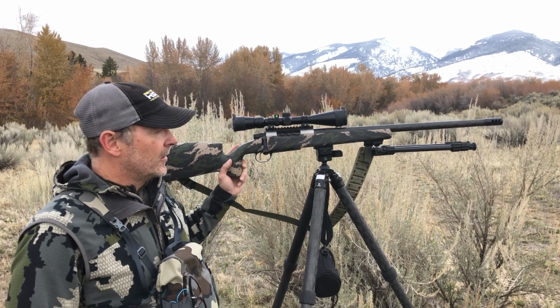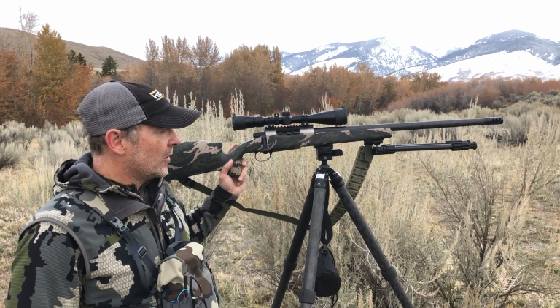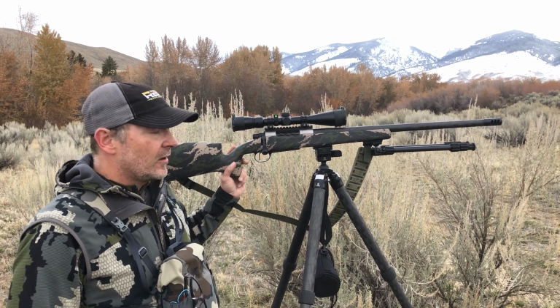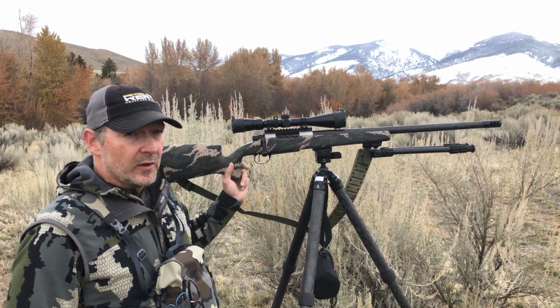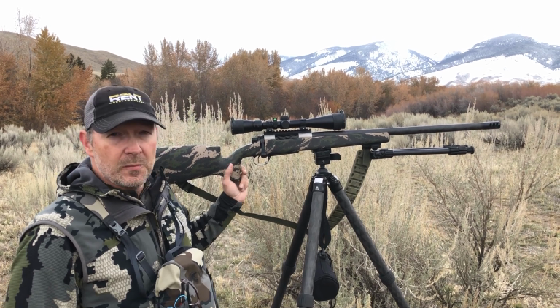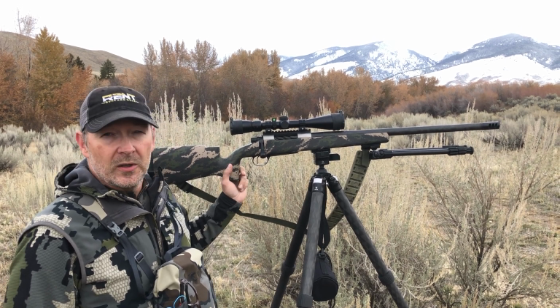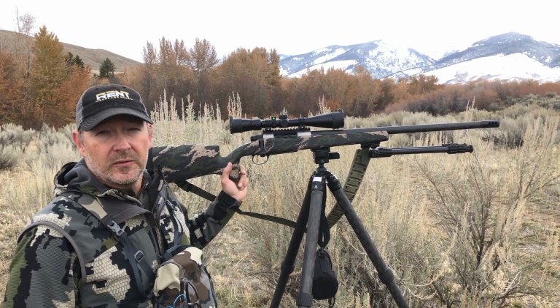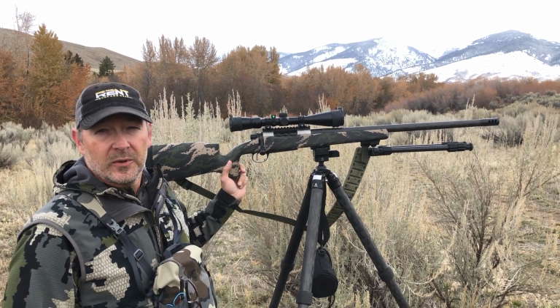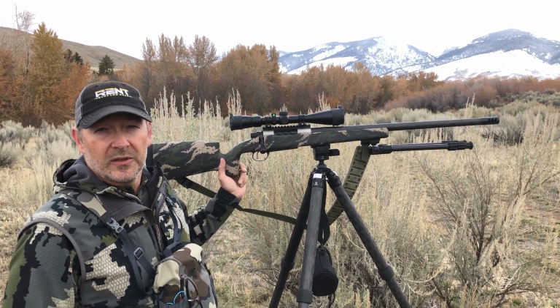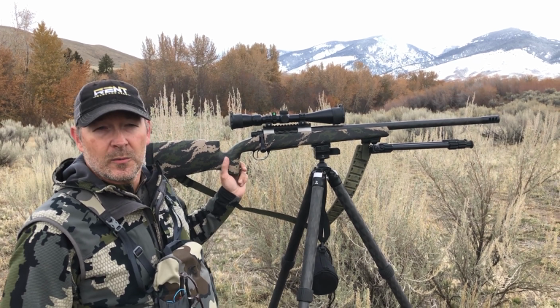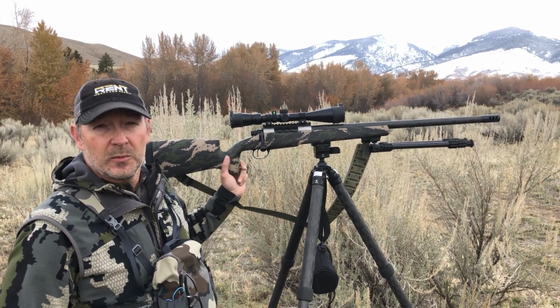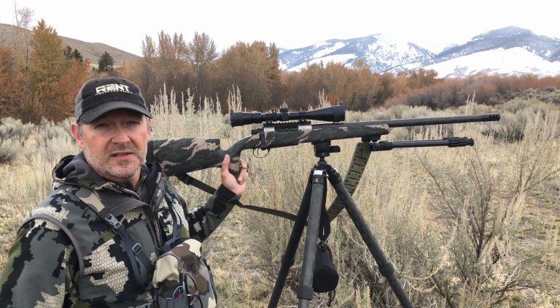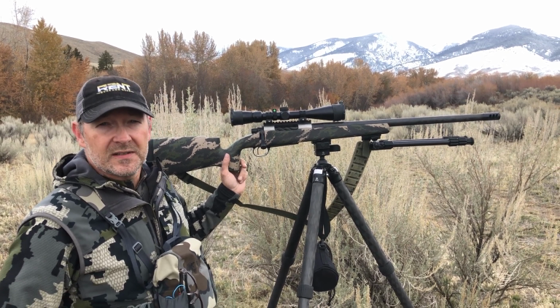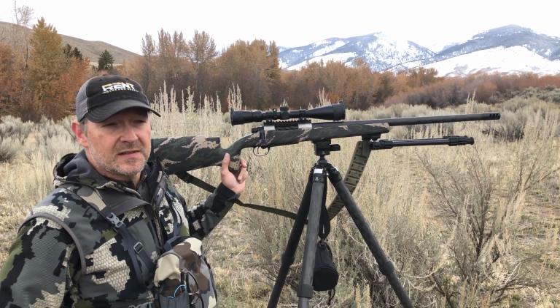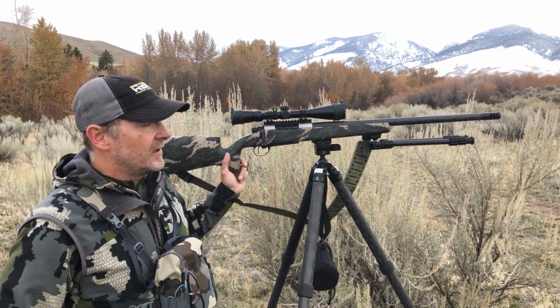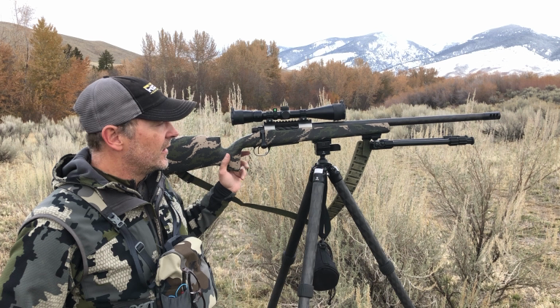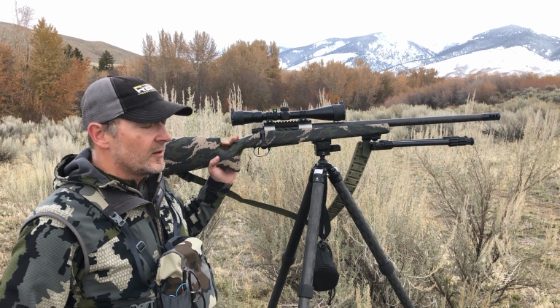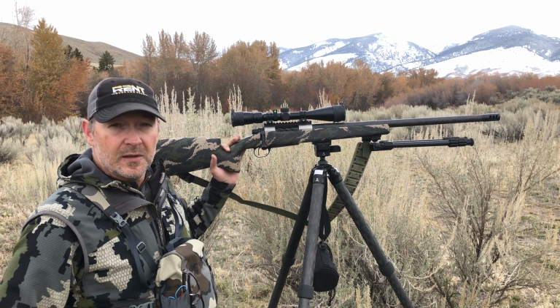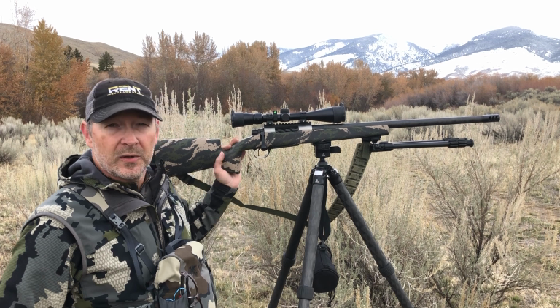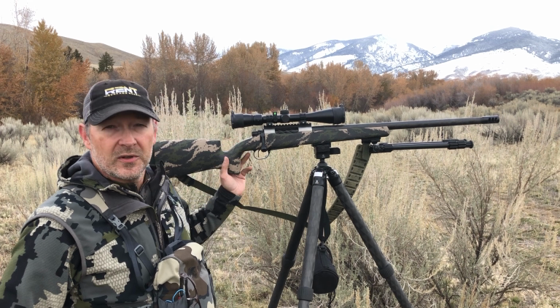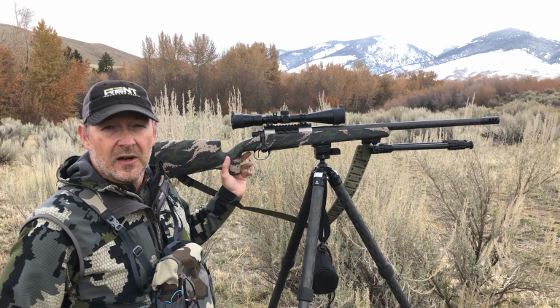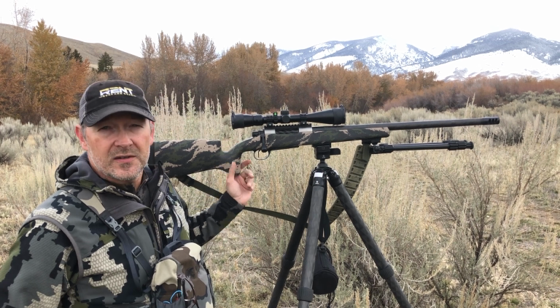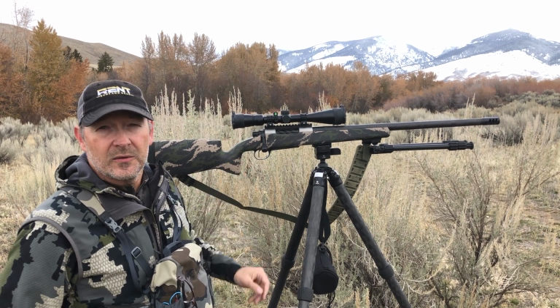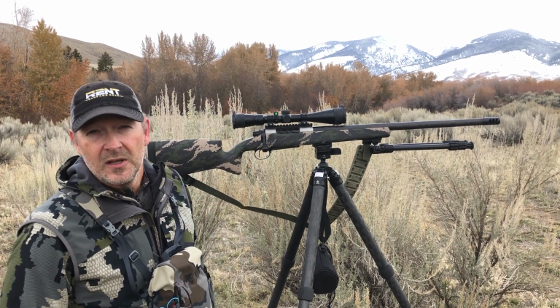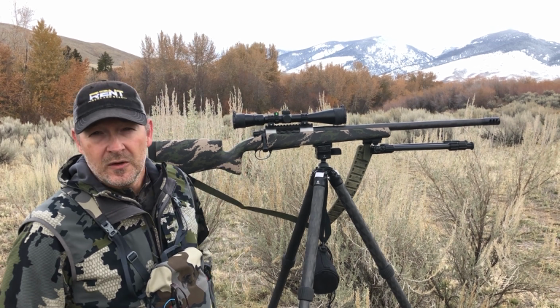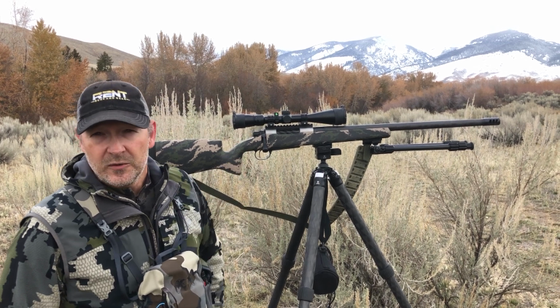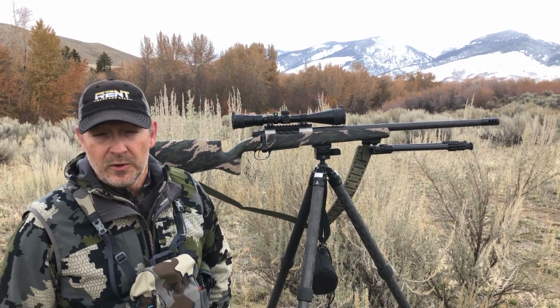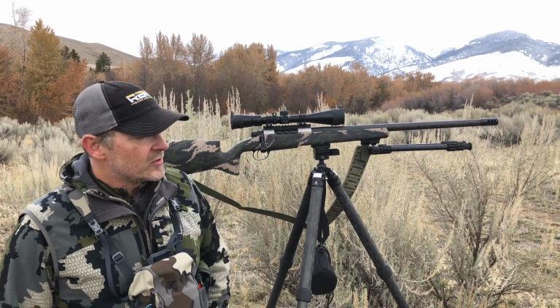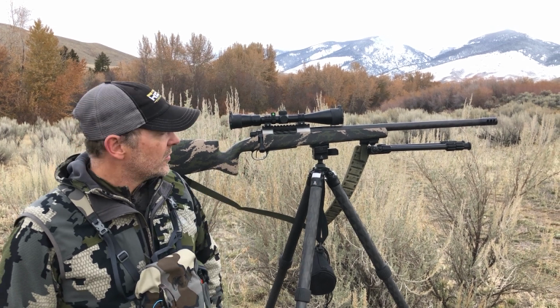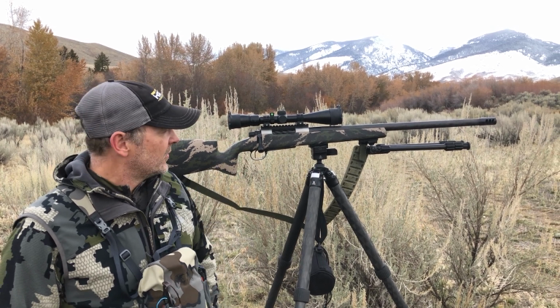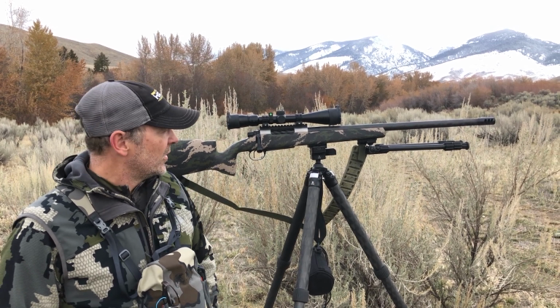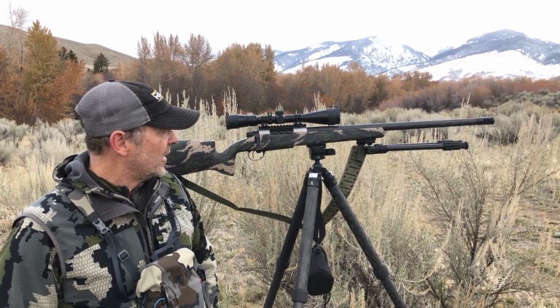Great long-range bullet, really good terminal ballistics, and slippery through the air to reduce wind drift and whatnot.